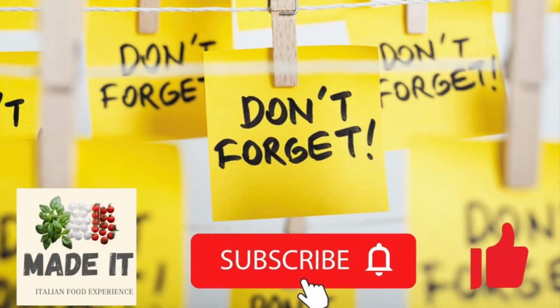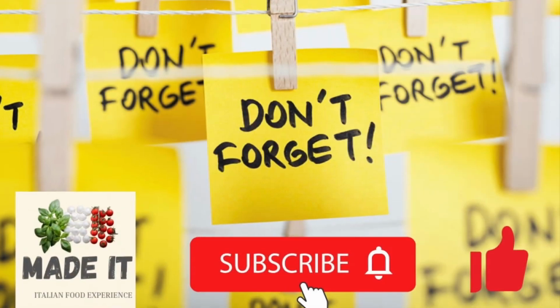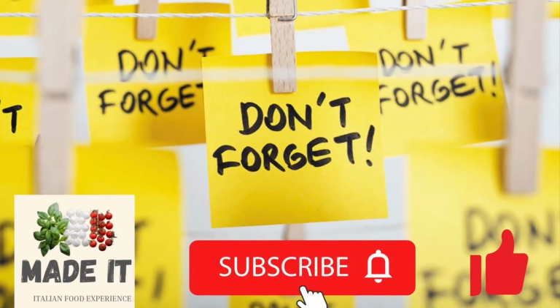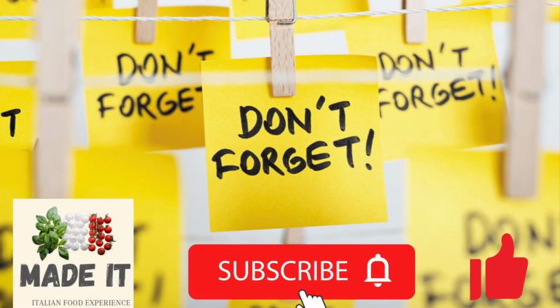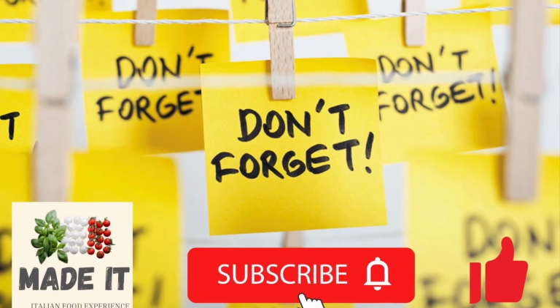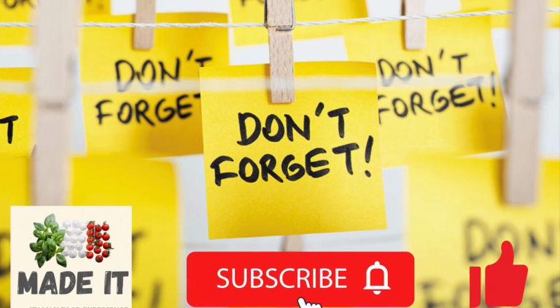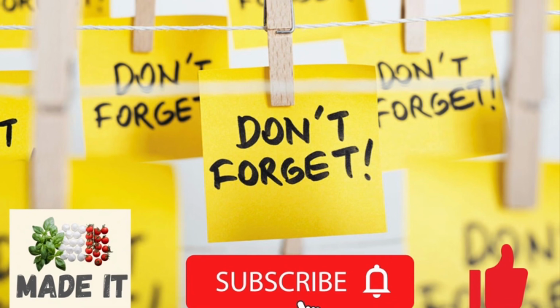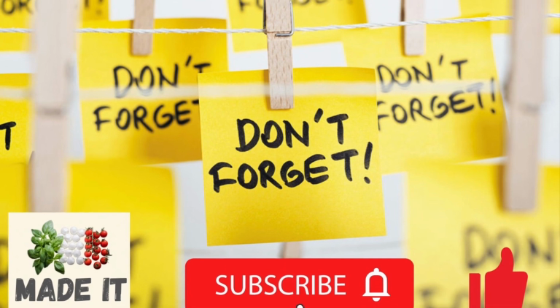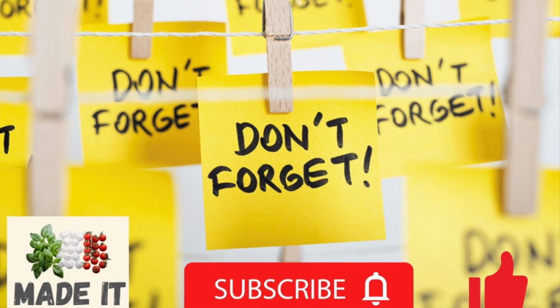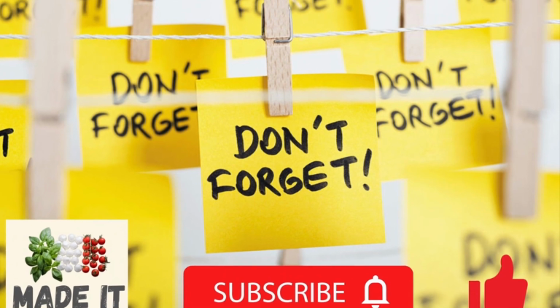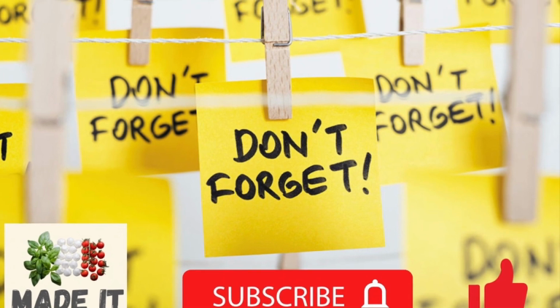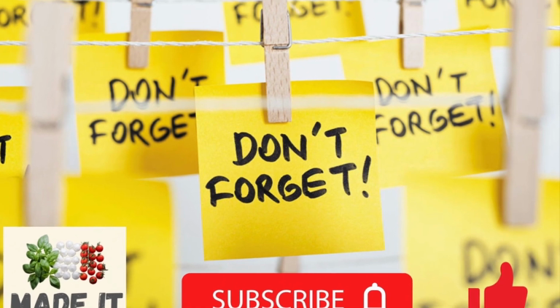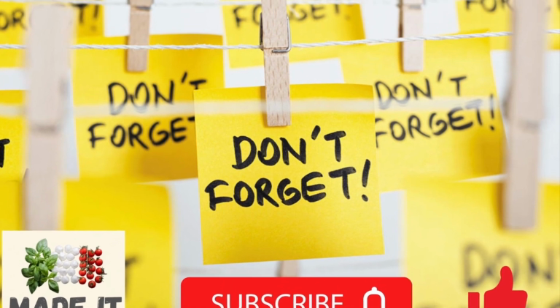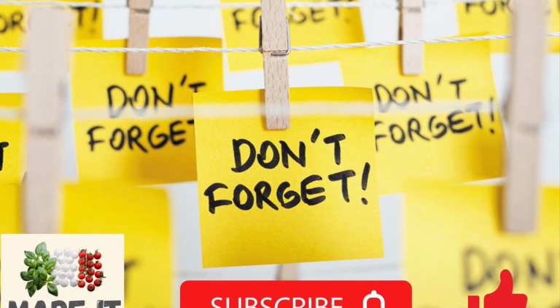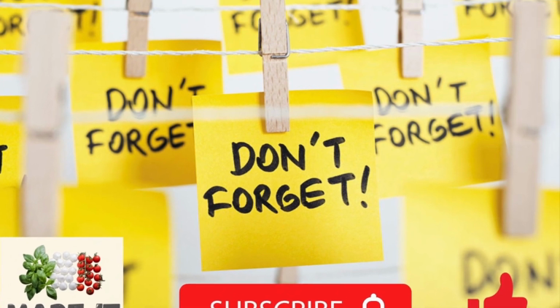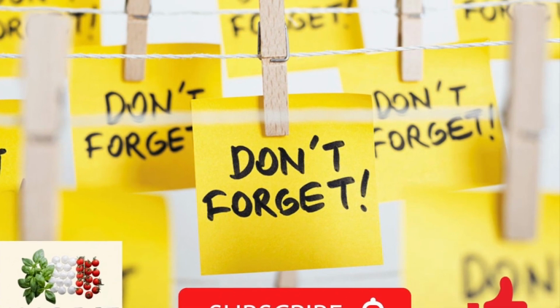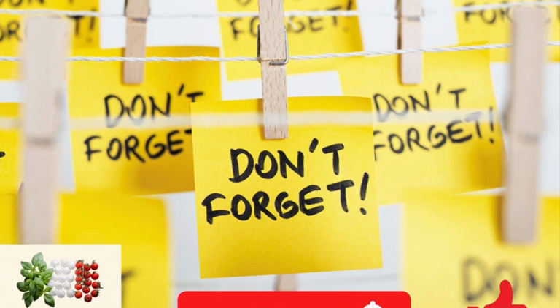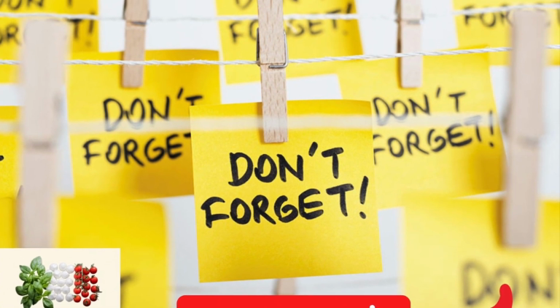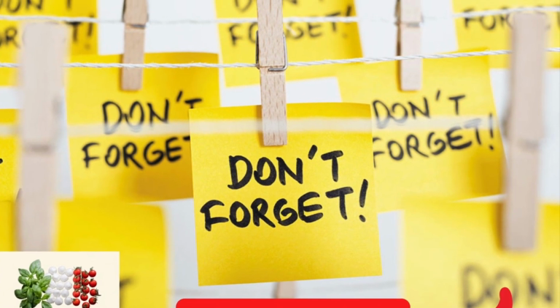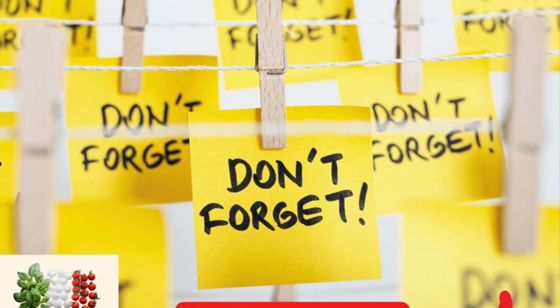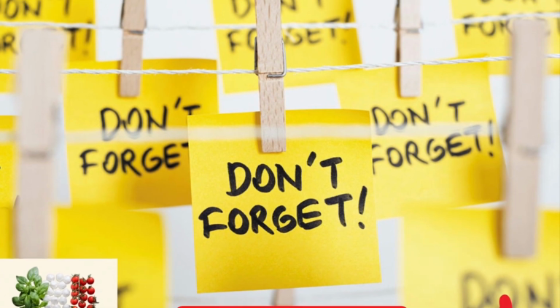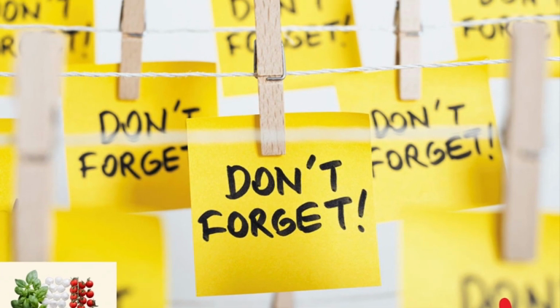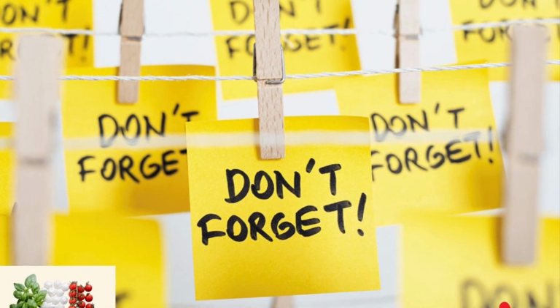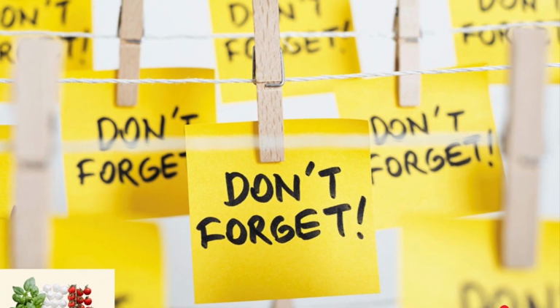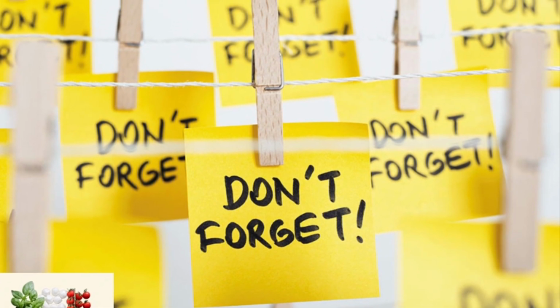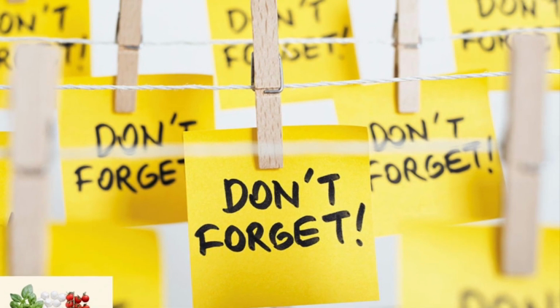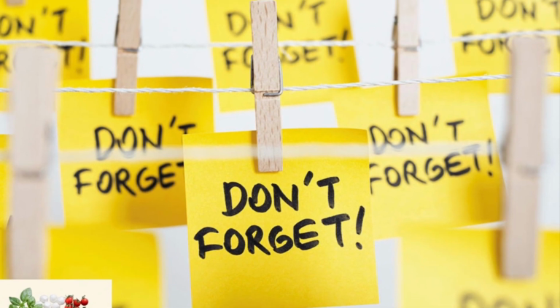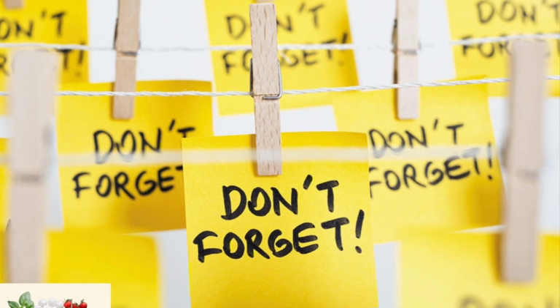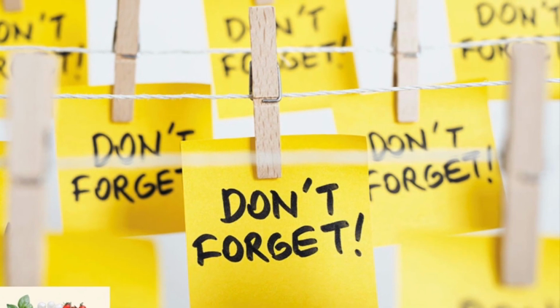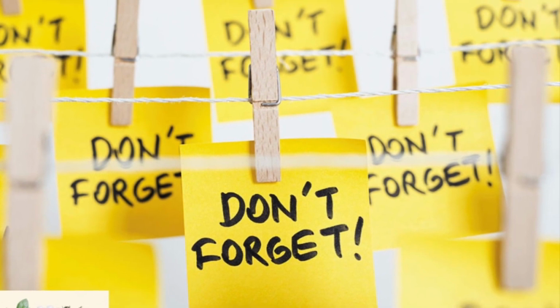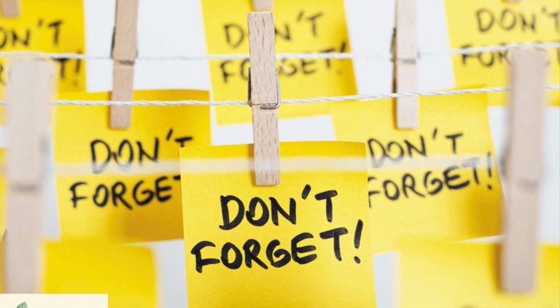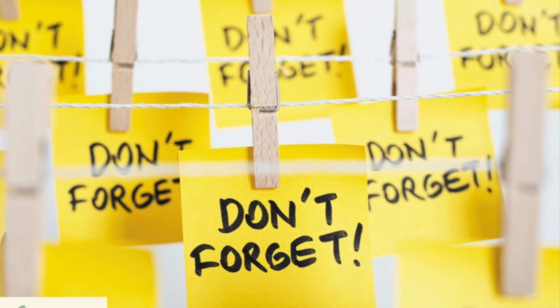And now, please follow the channel — it's very important for us, don't forget!